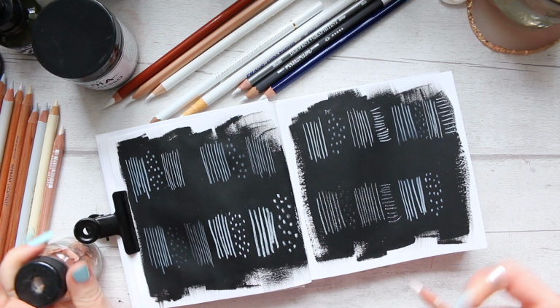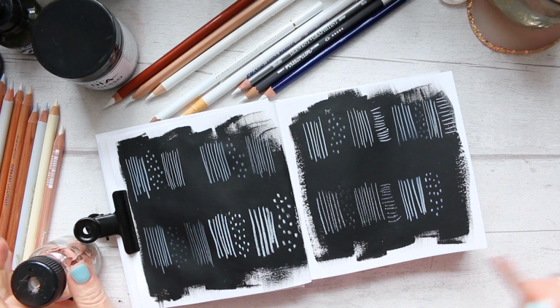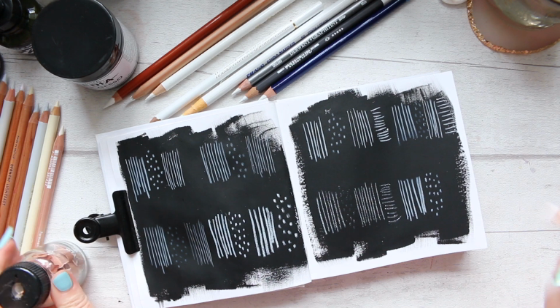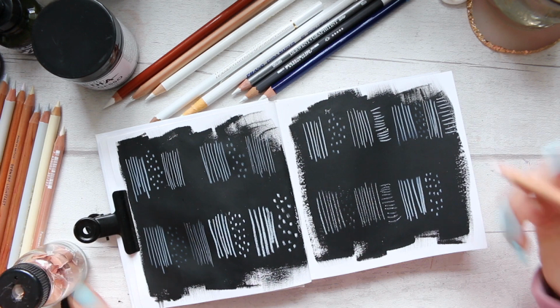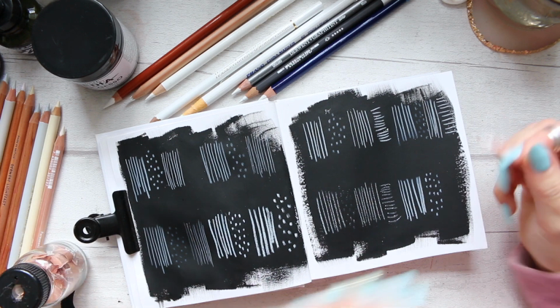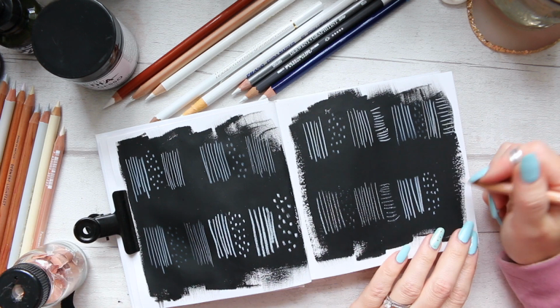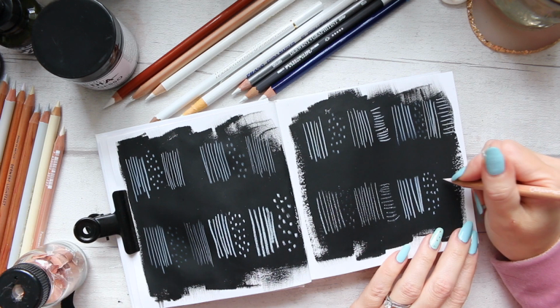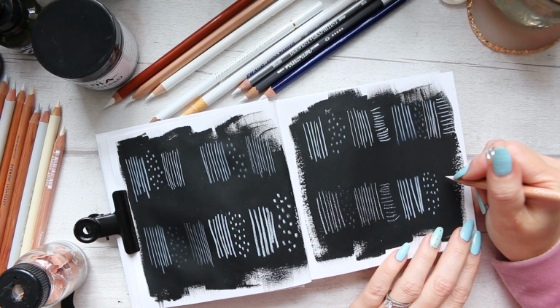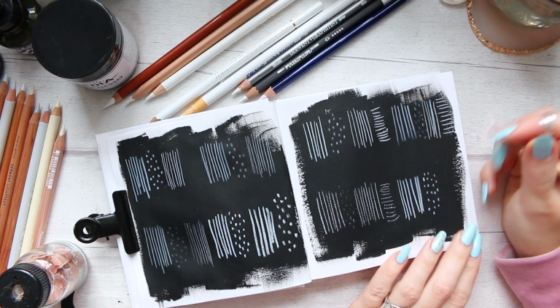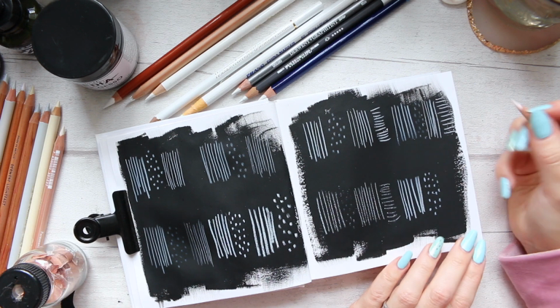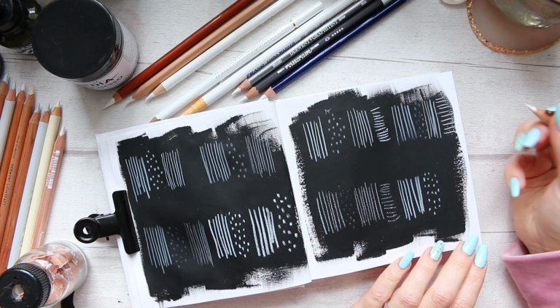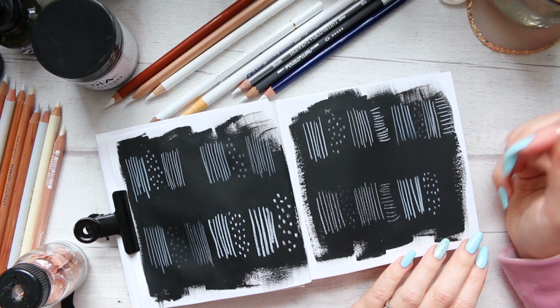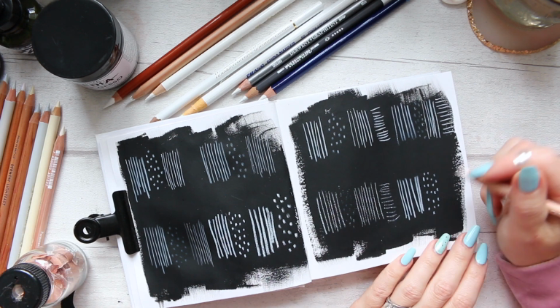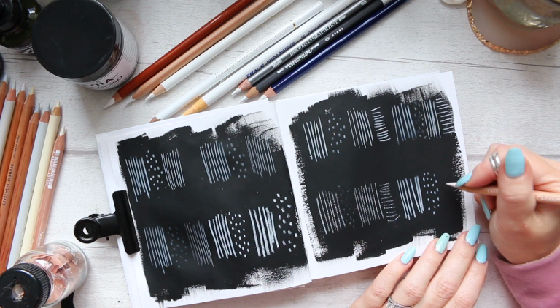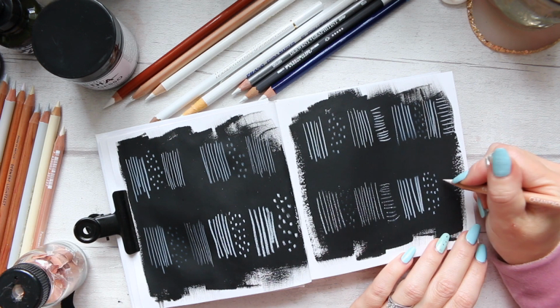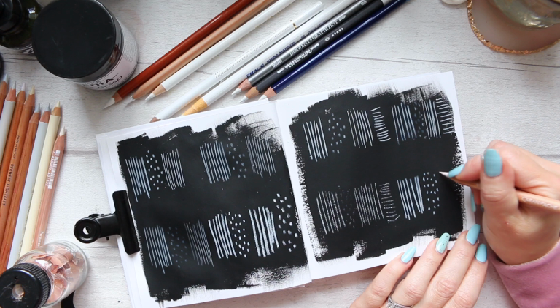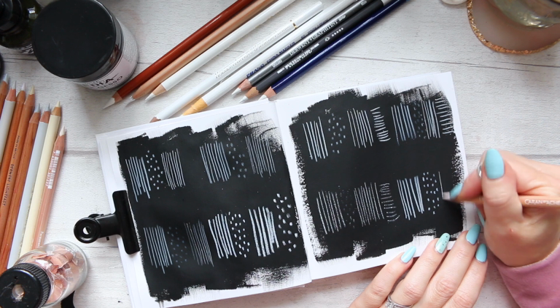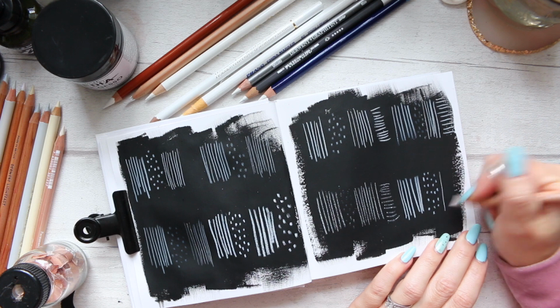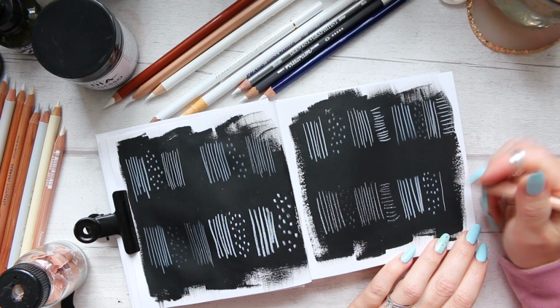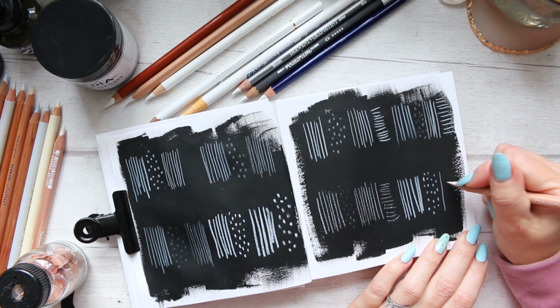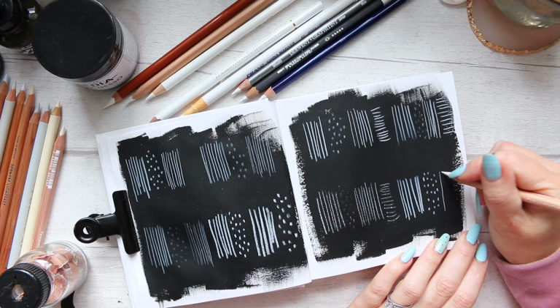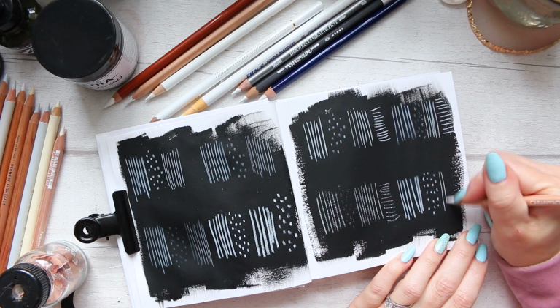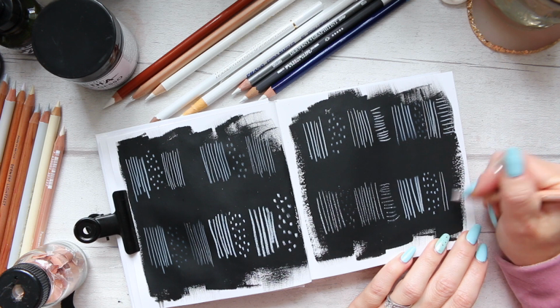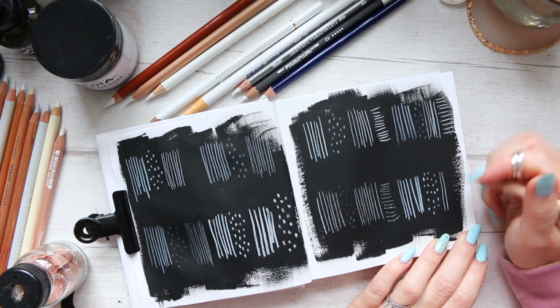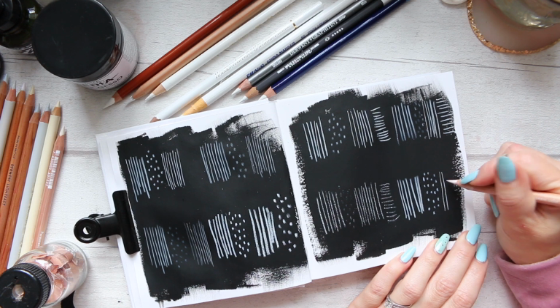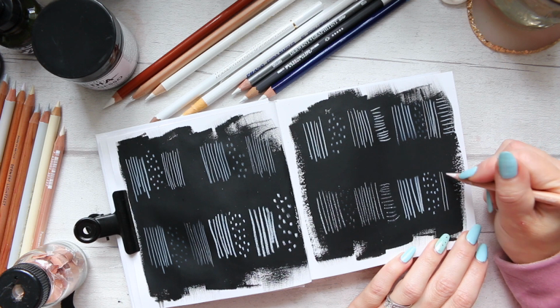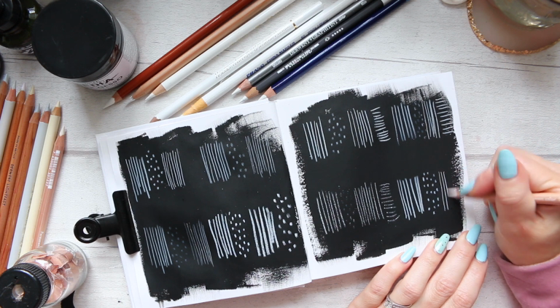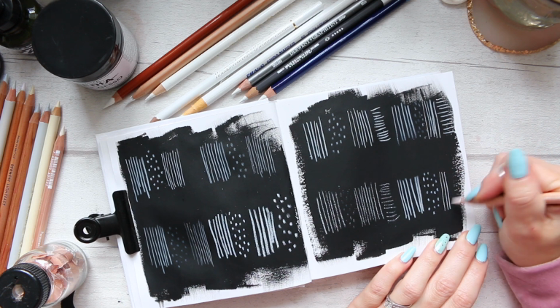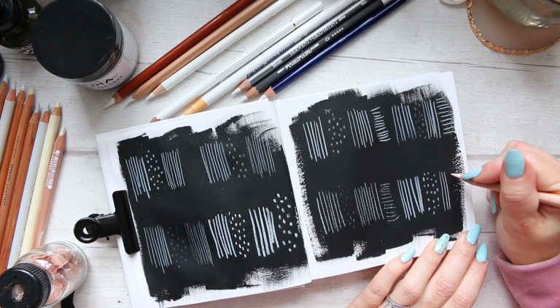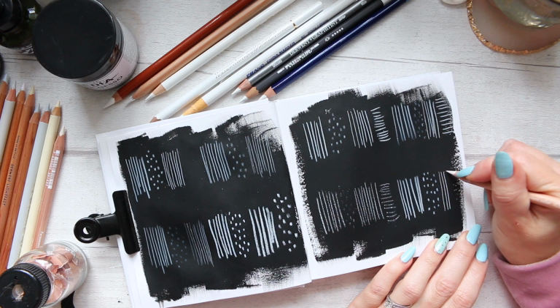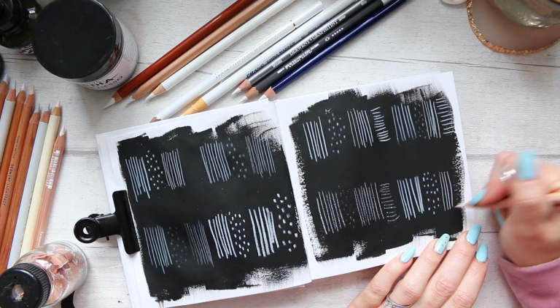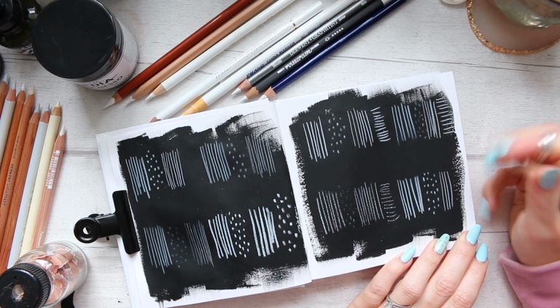Let's see the fine point. It keeps the point beautifully.